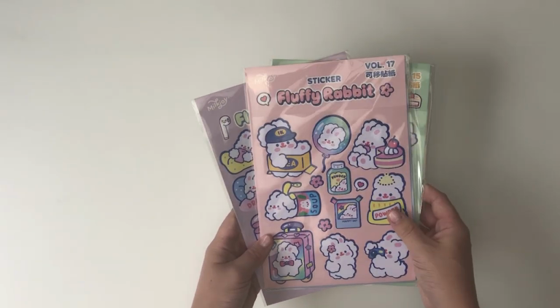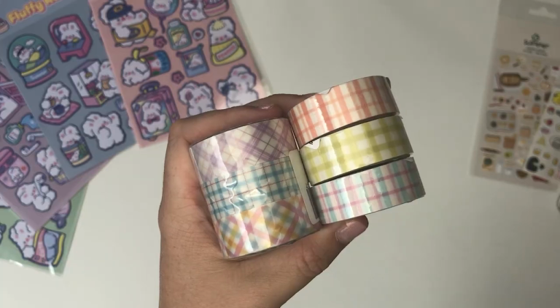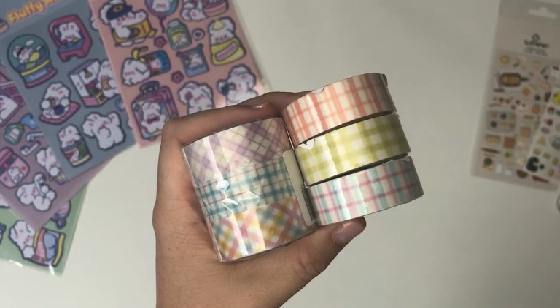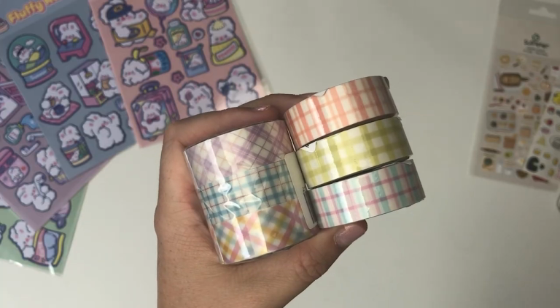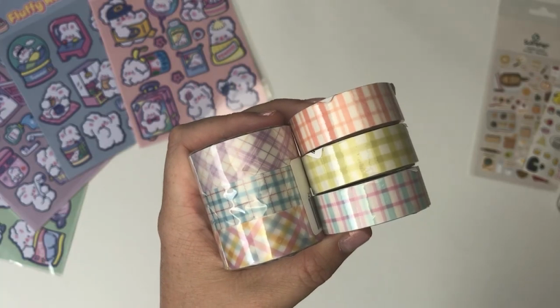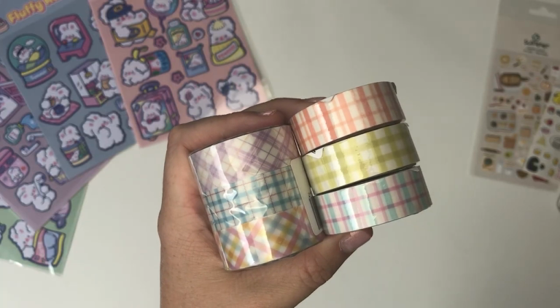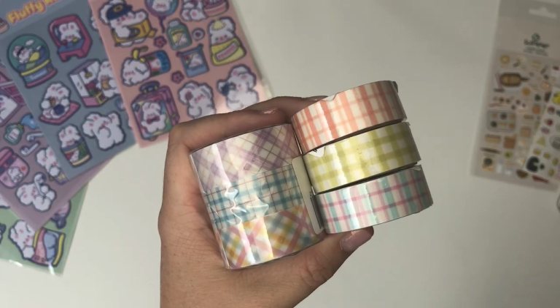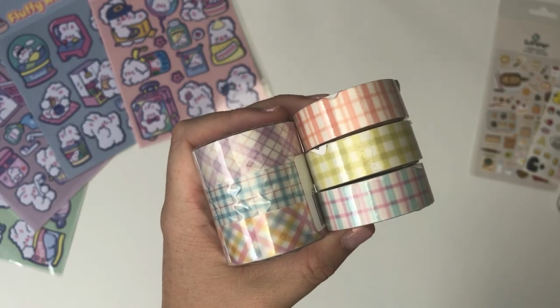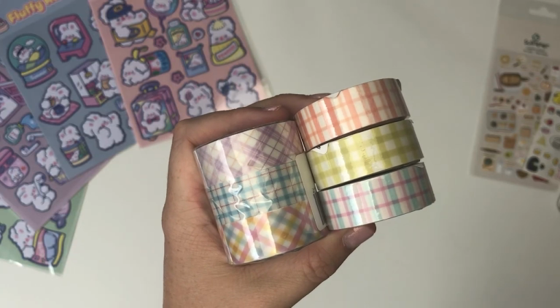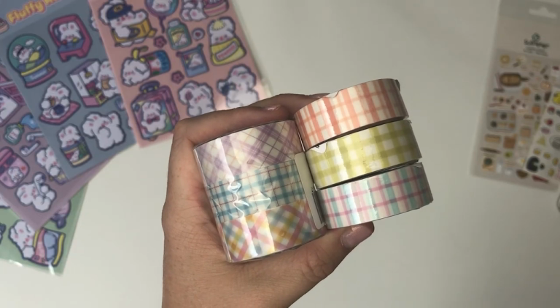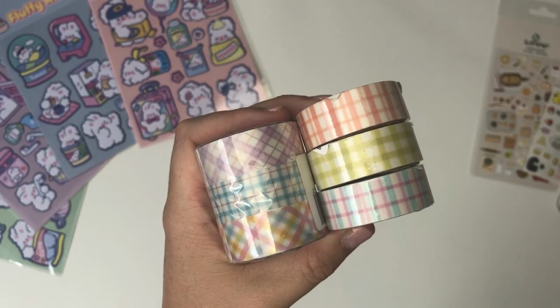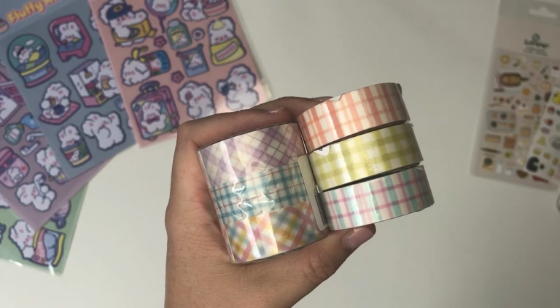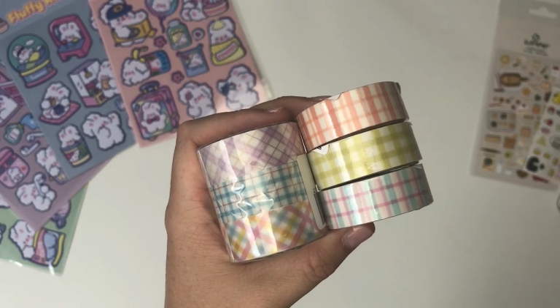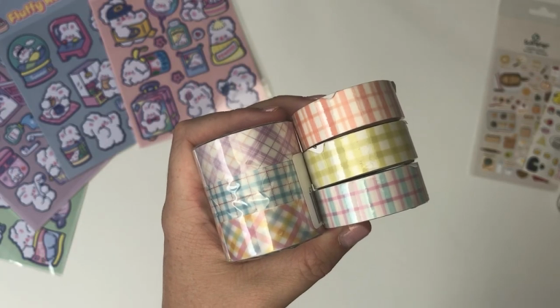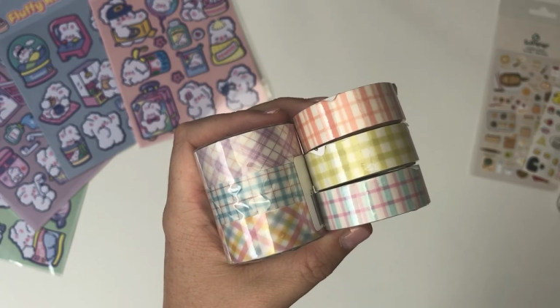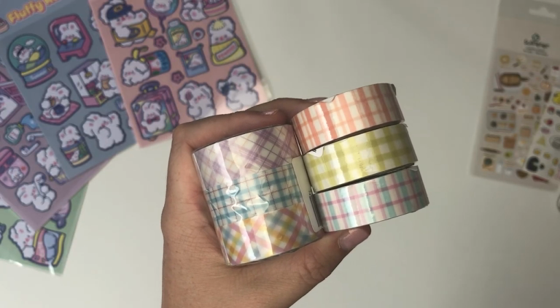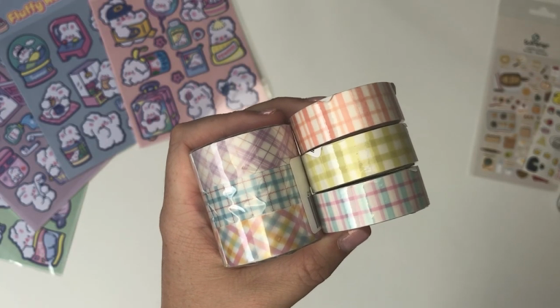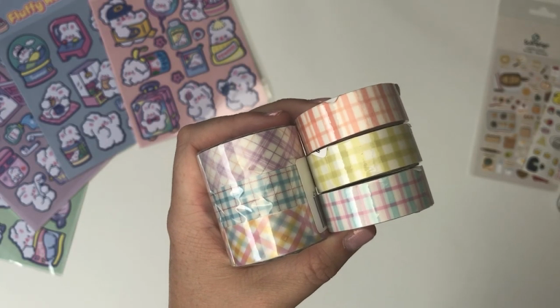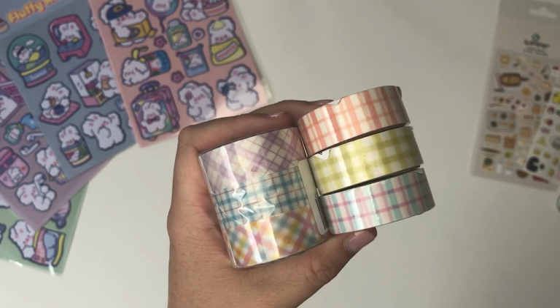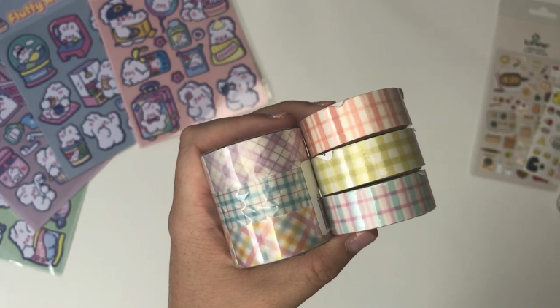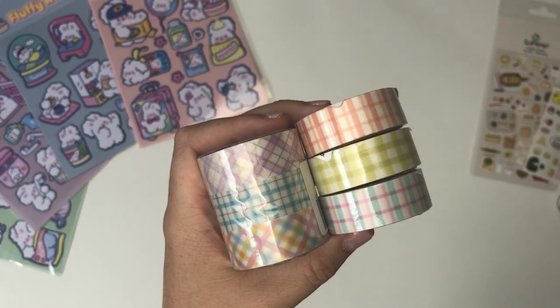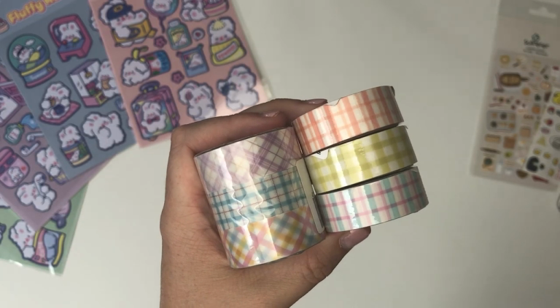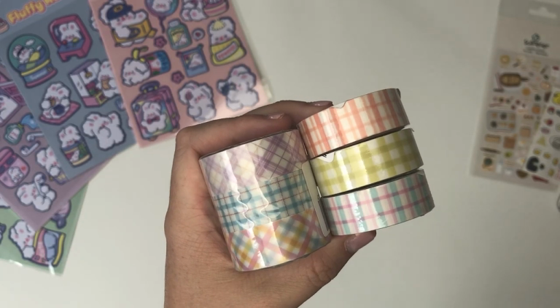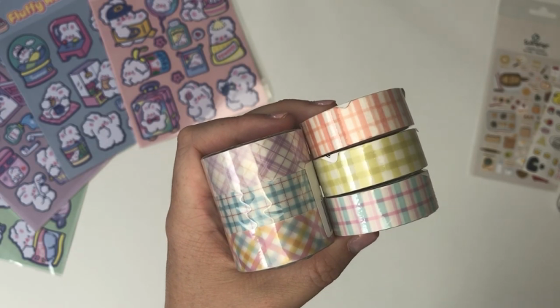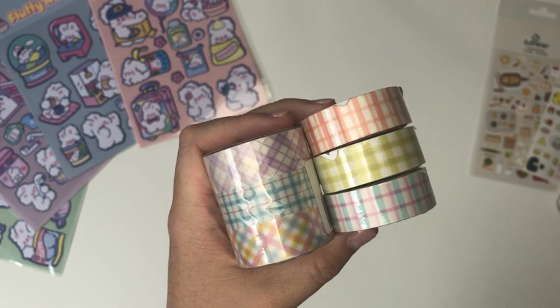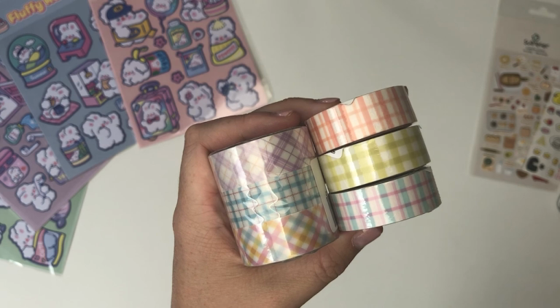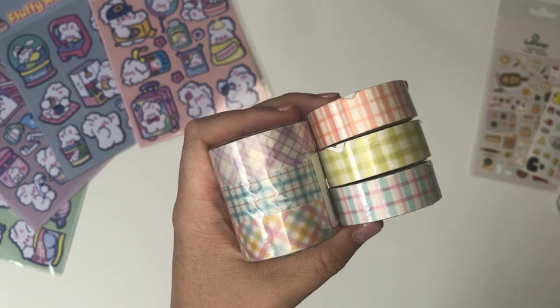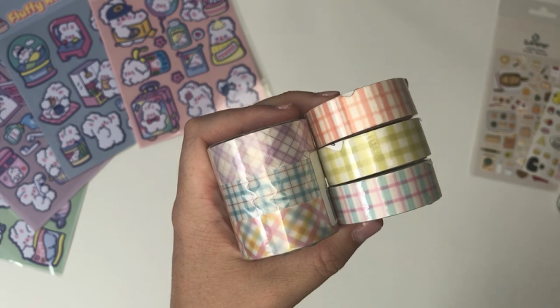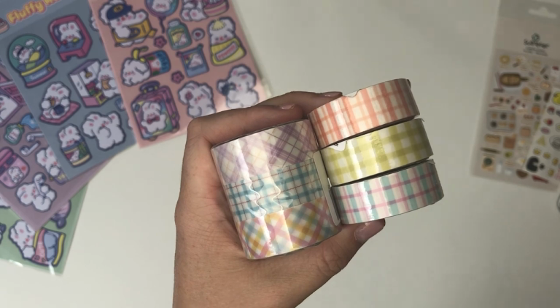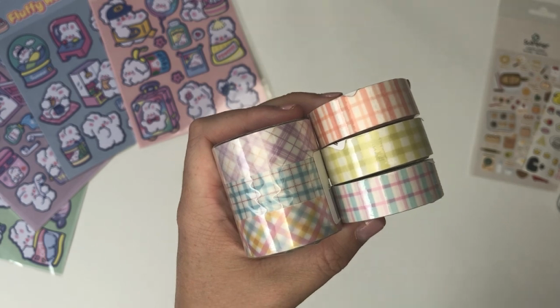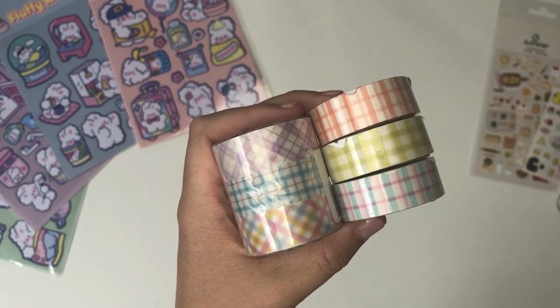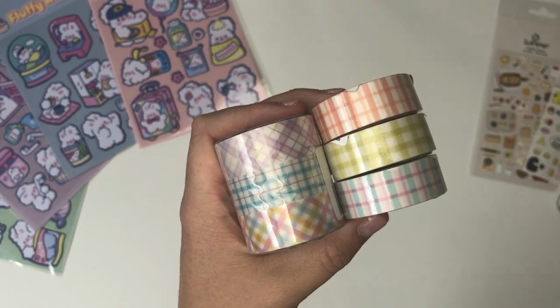Next I got these six really gorgeous washi tapes and I just love the pastel colours of these.